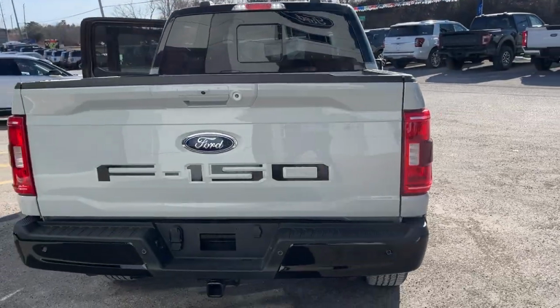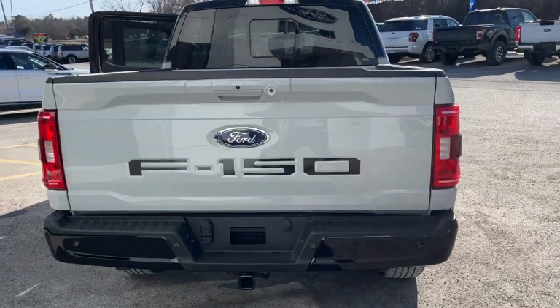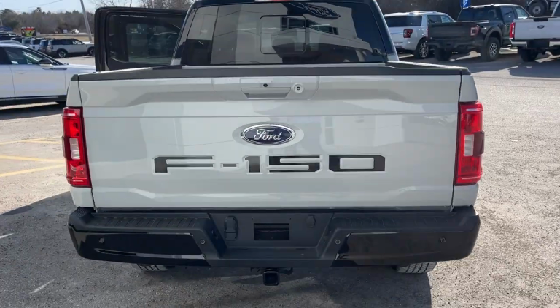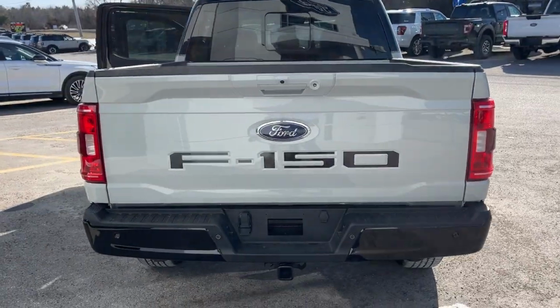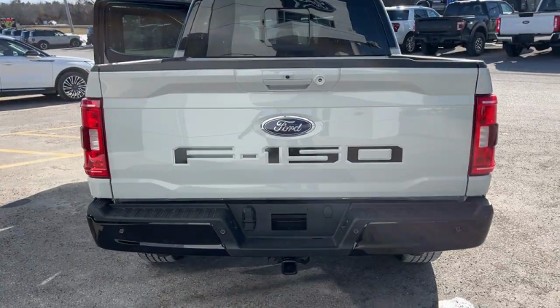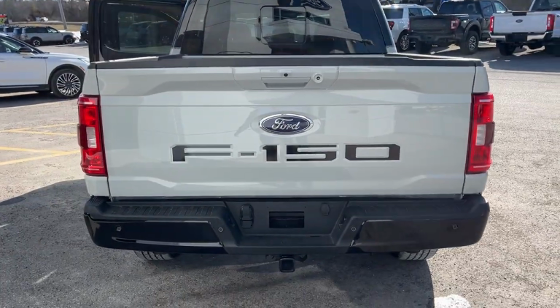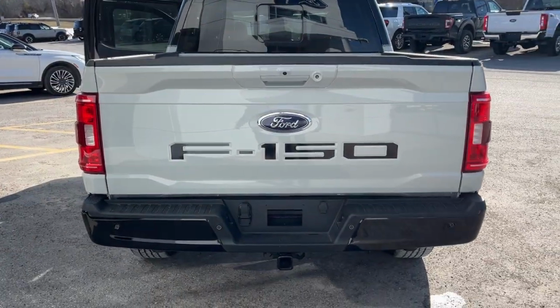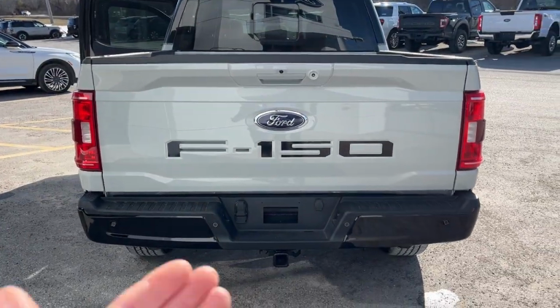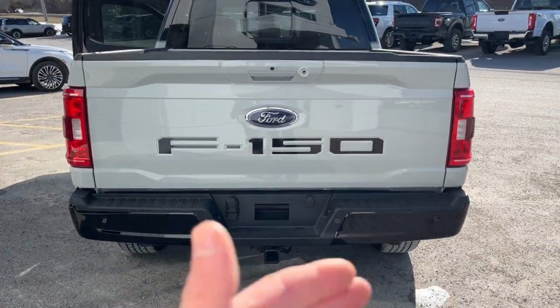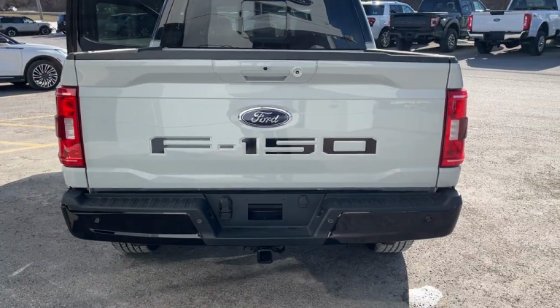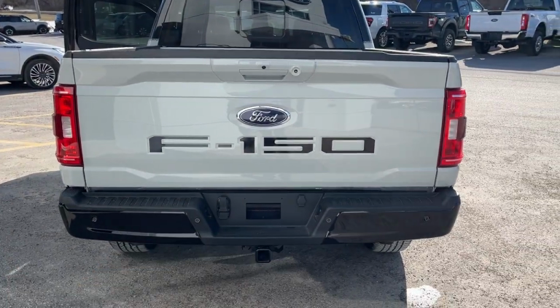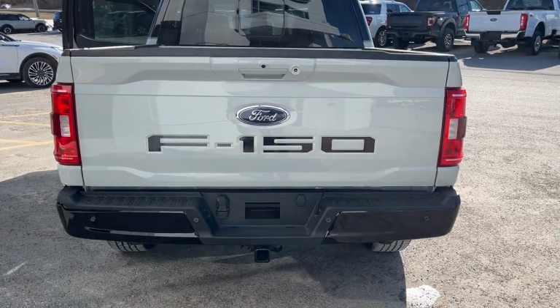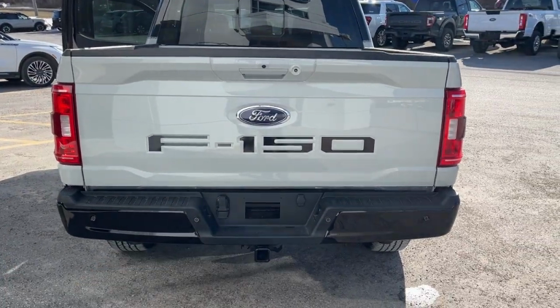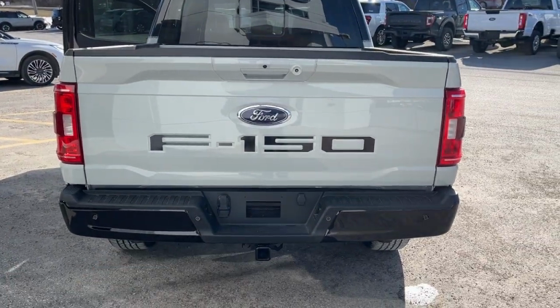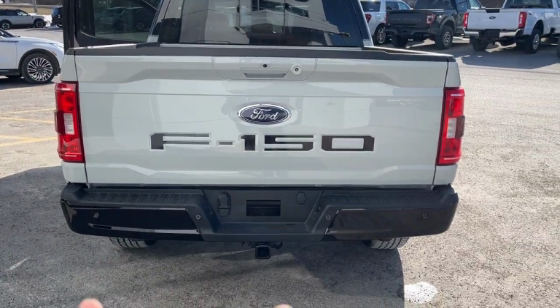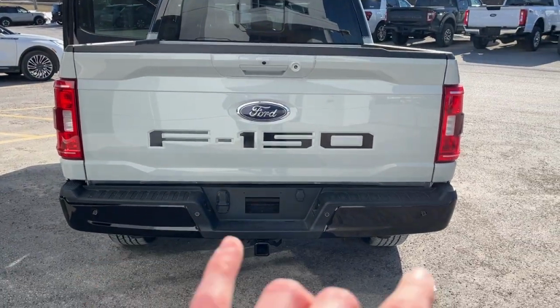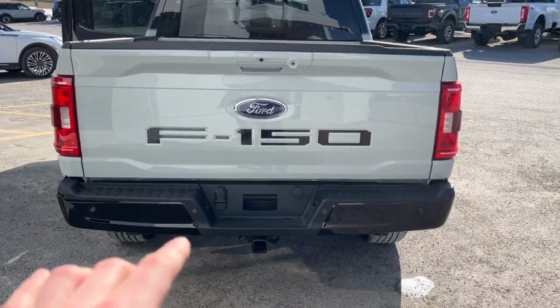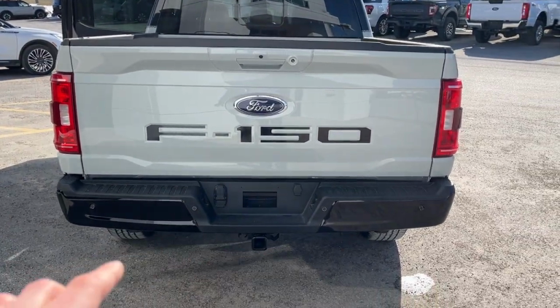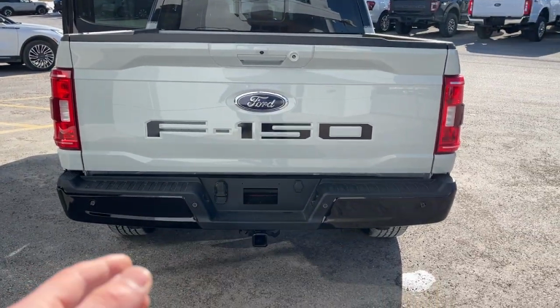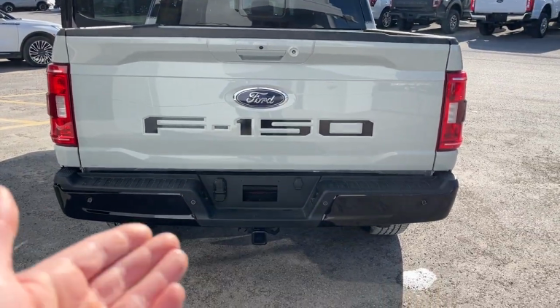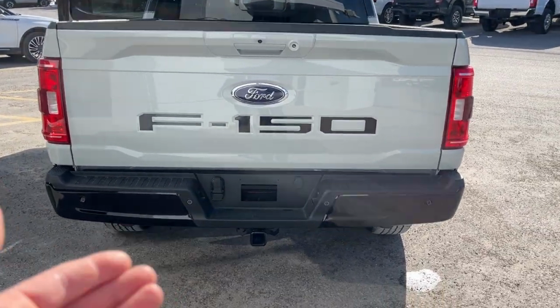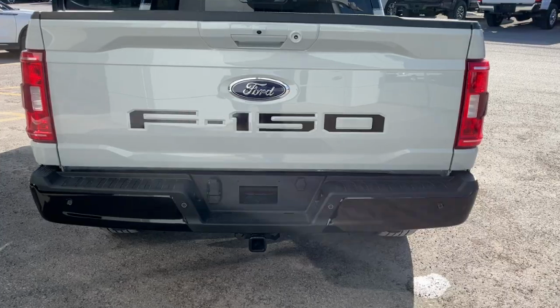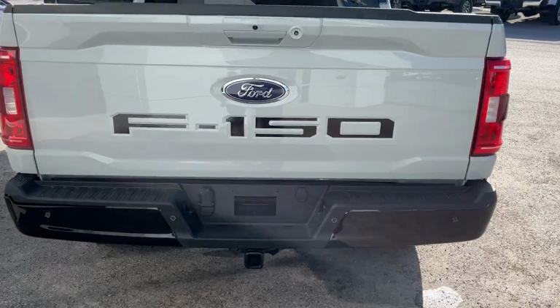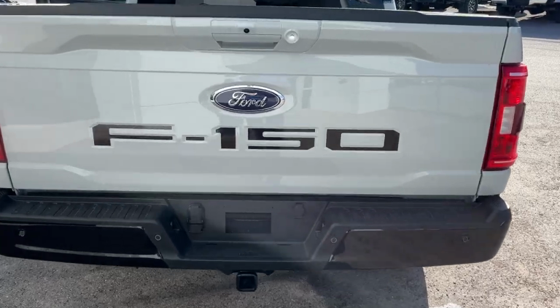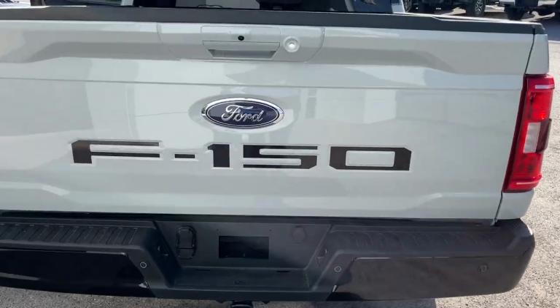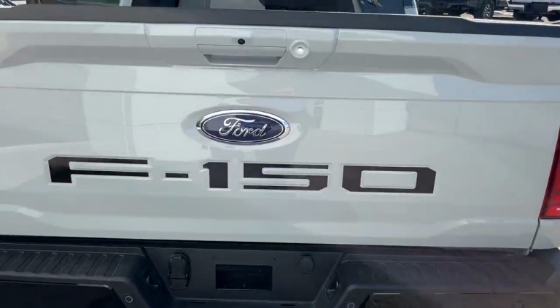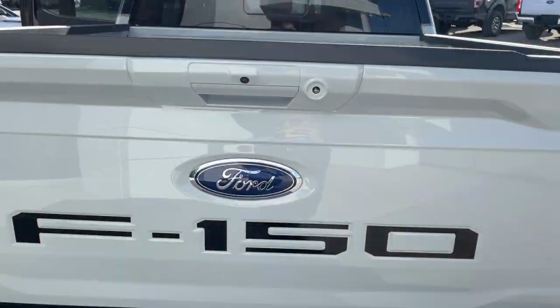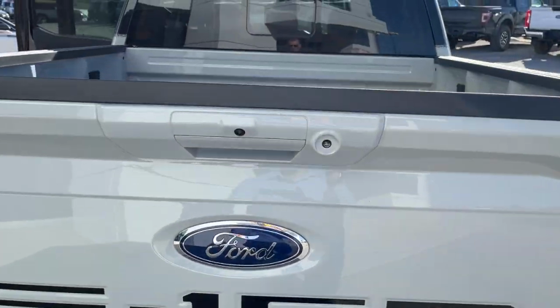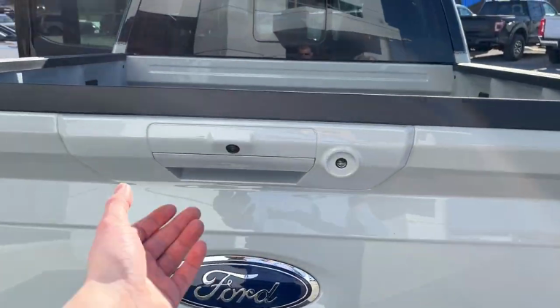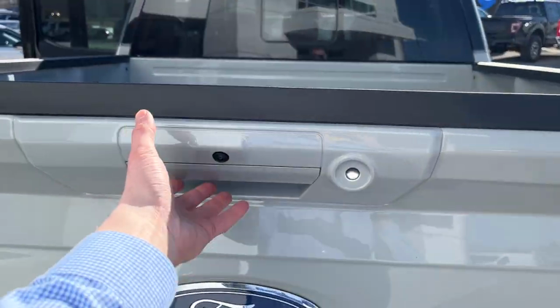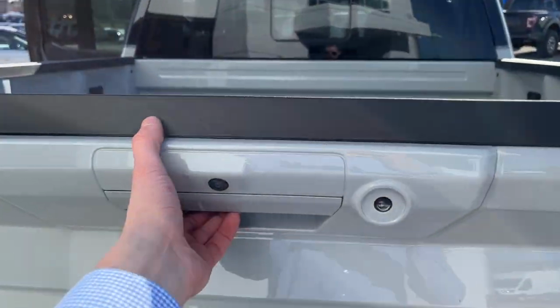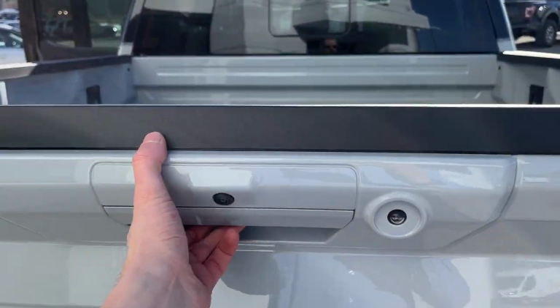Coming around back here, you get that nice F-150 in black letters, reverse parking sensors, trailer tow package, and your reverse camera.